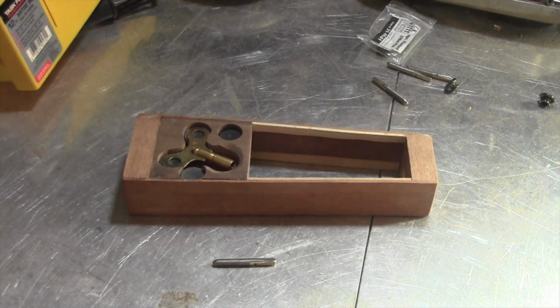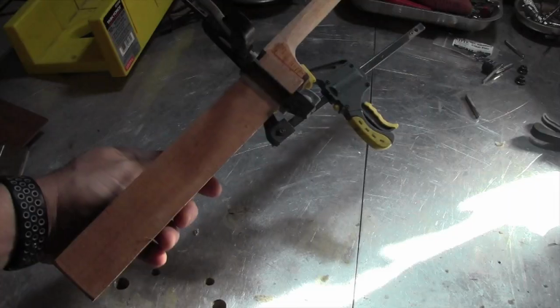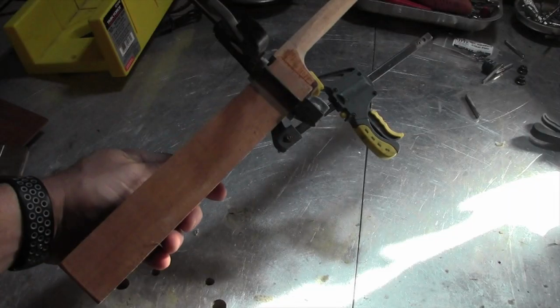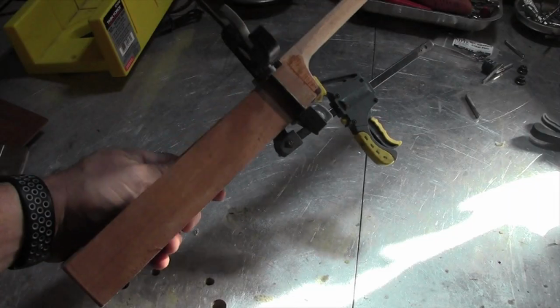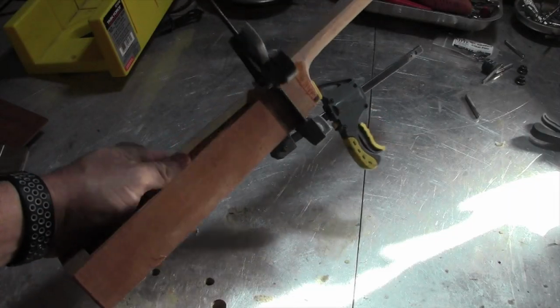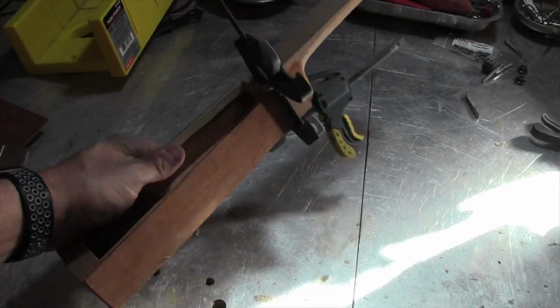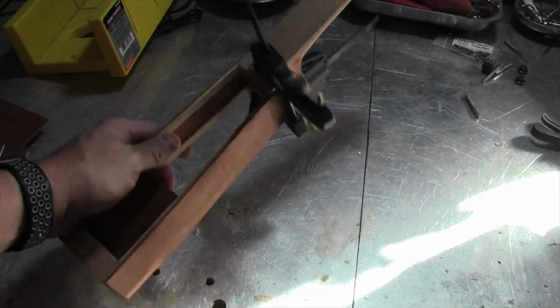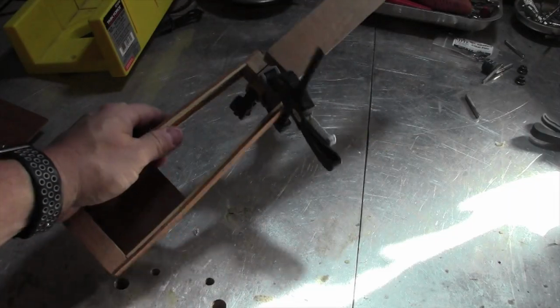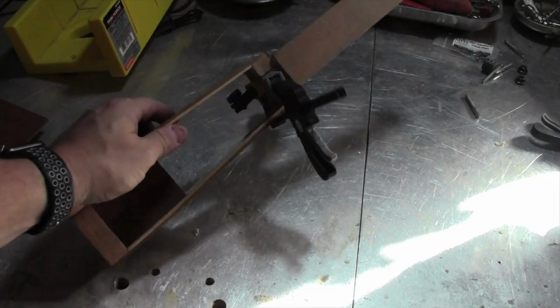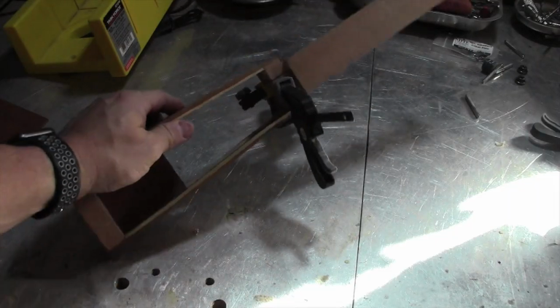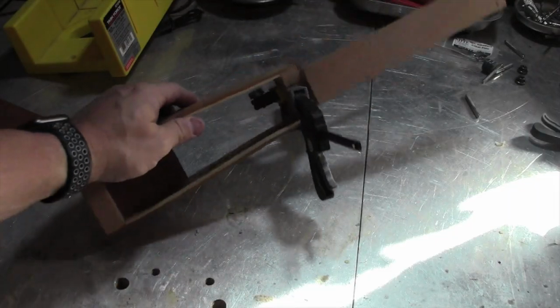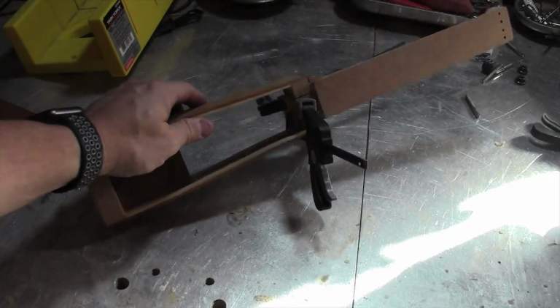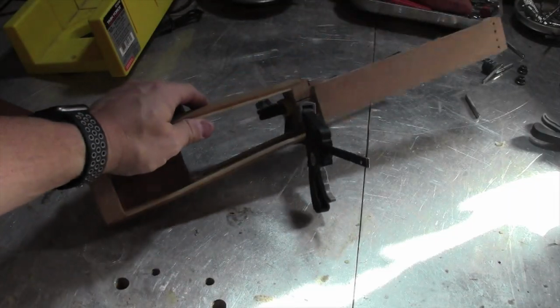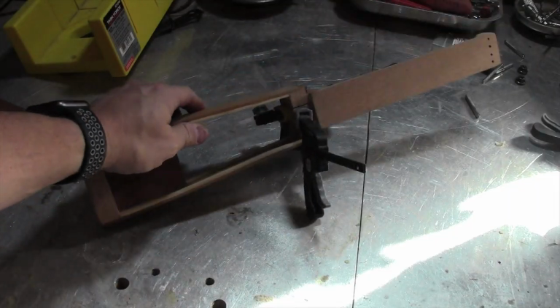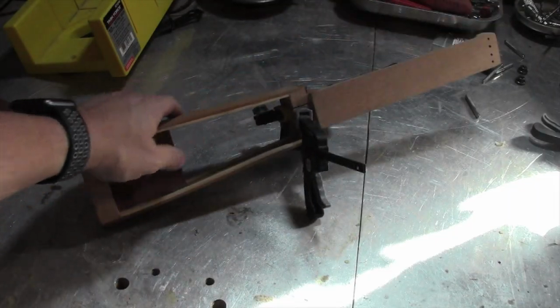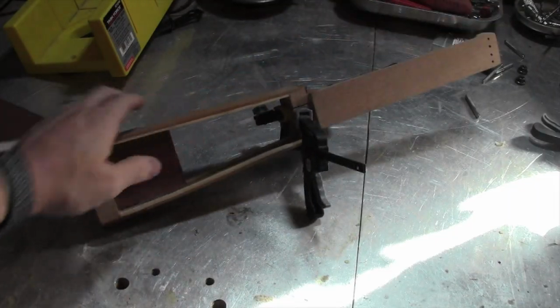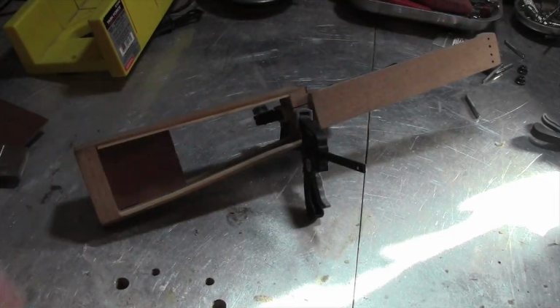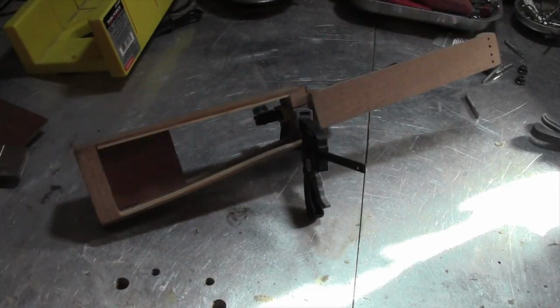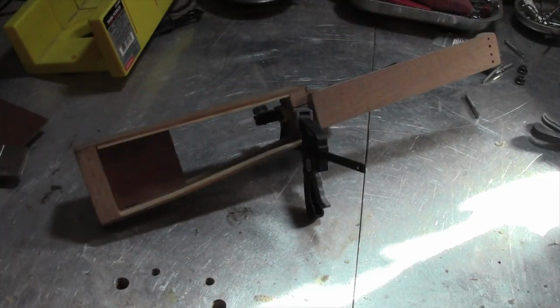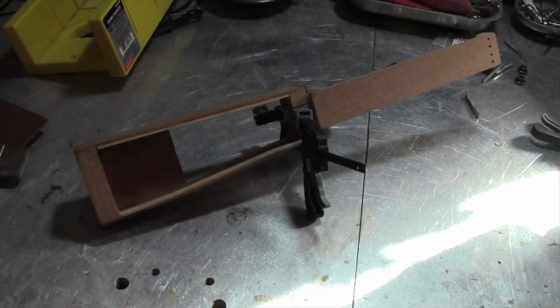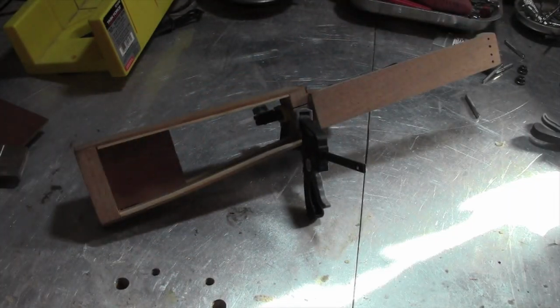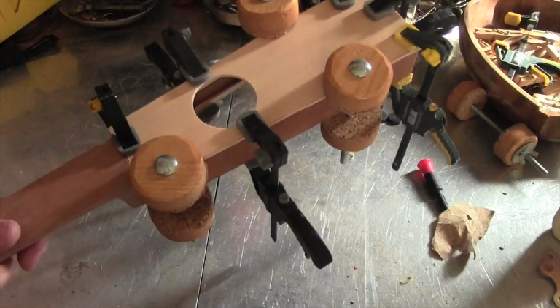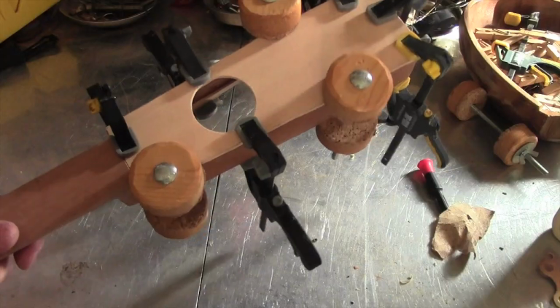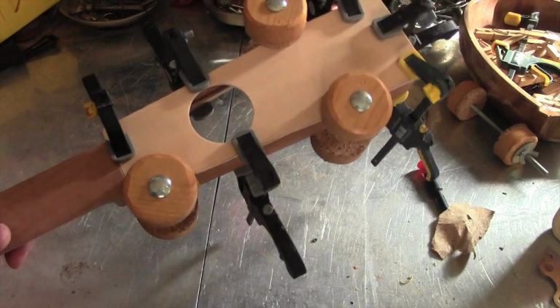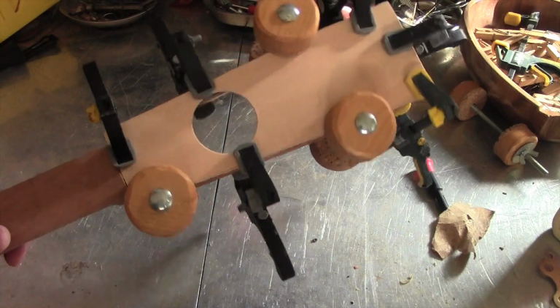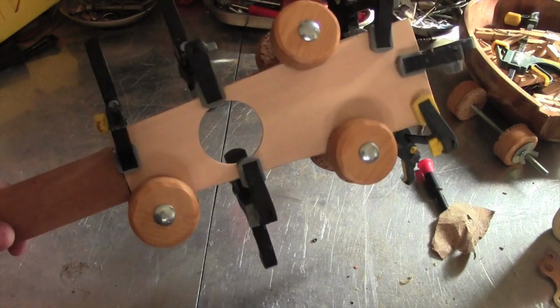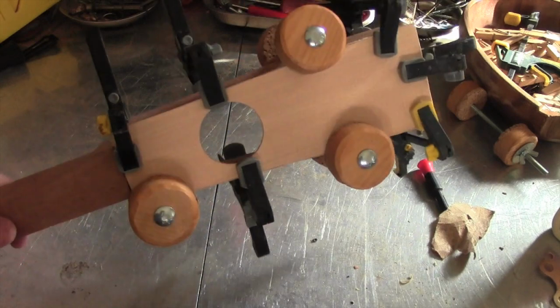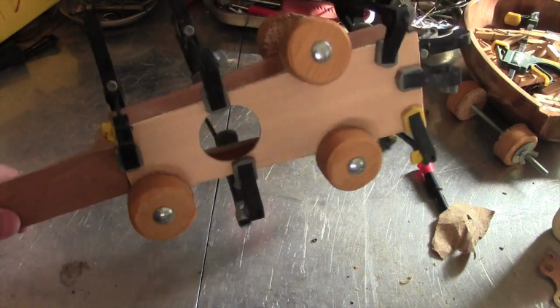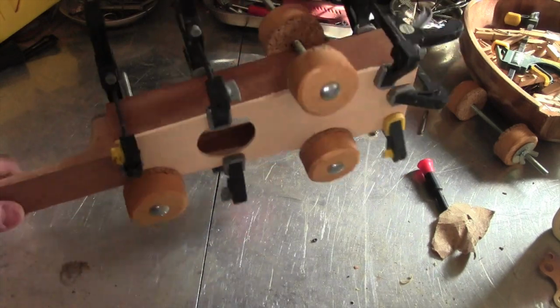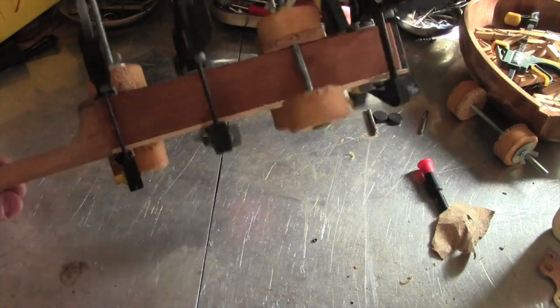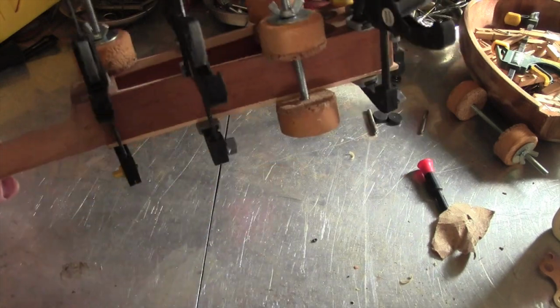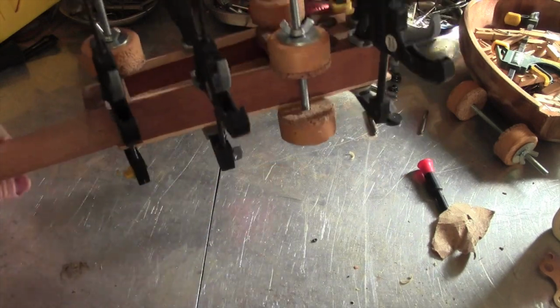I'm gluing and clamping the neck on. I'm gluing the spruce top on the uke.